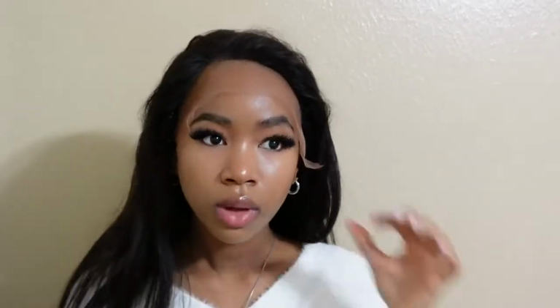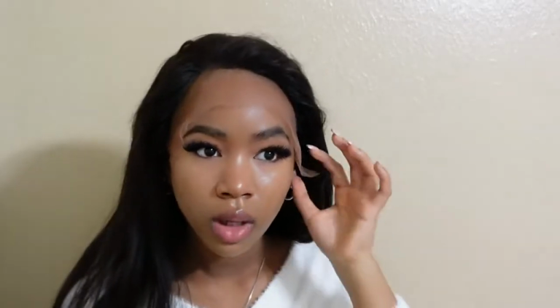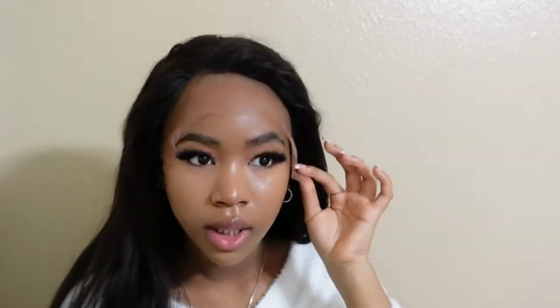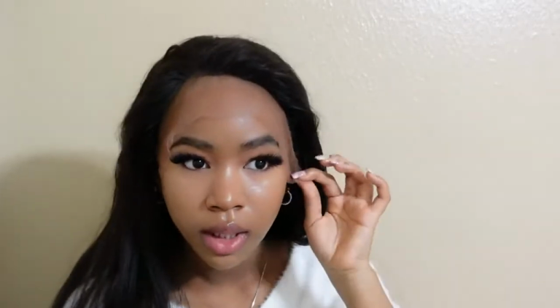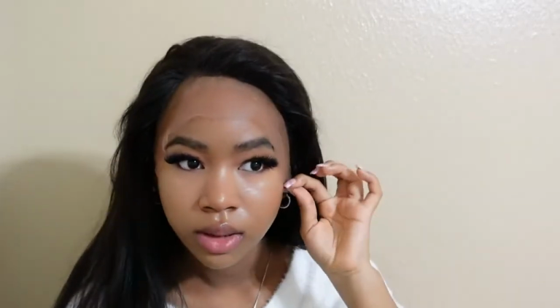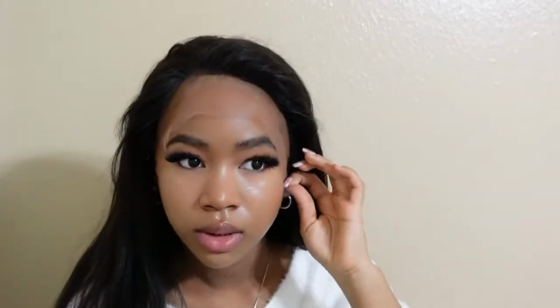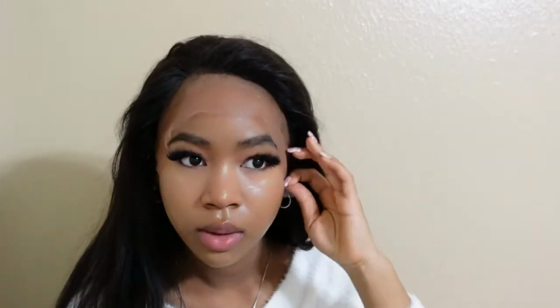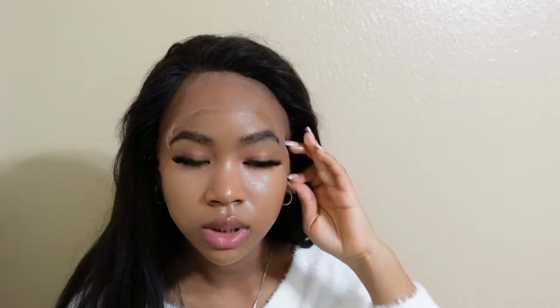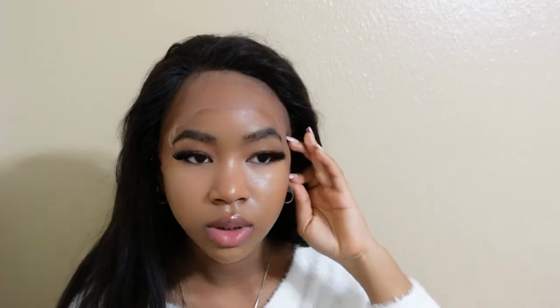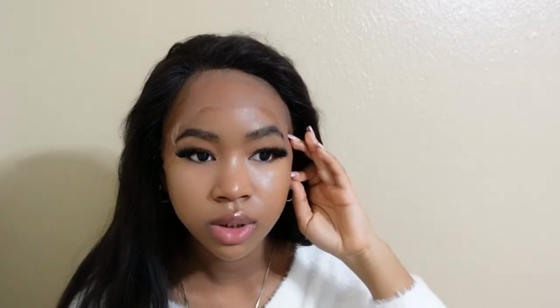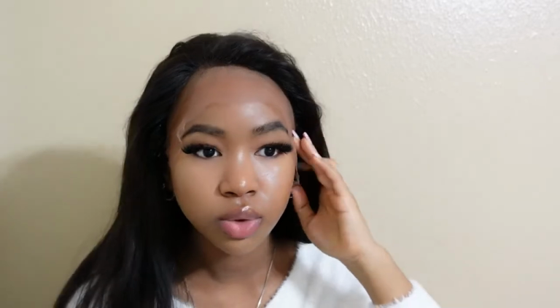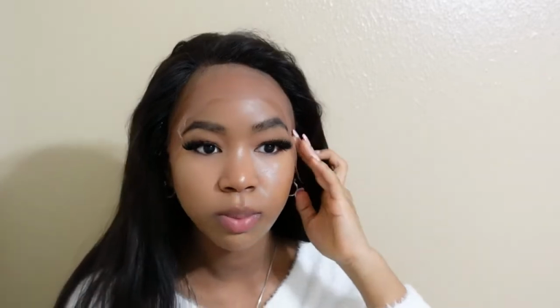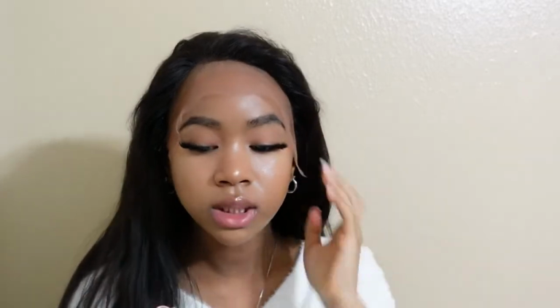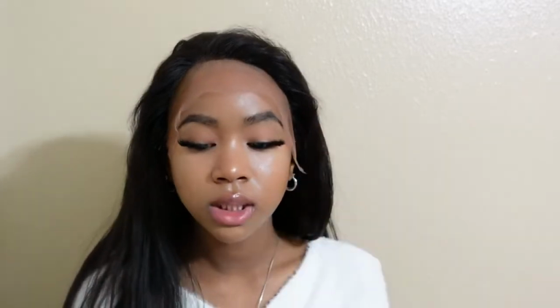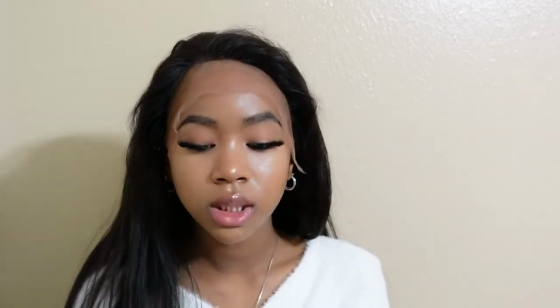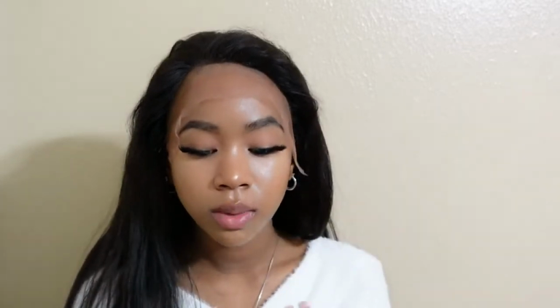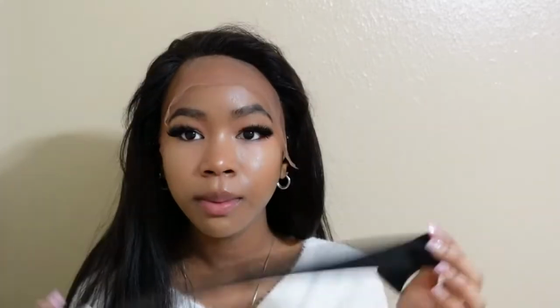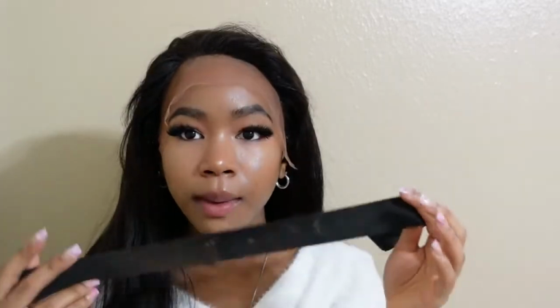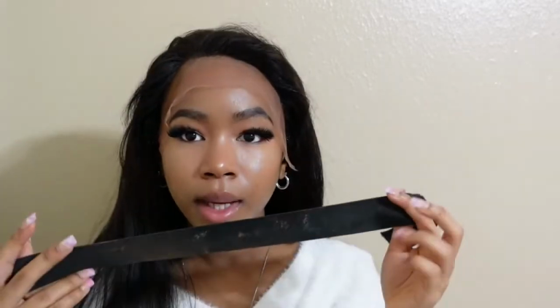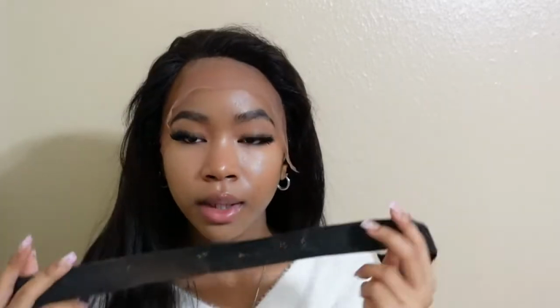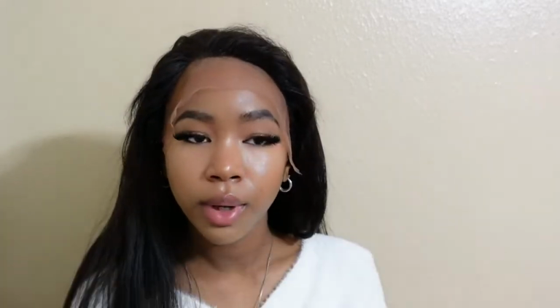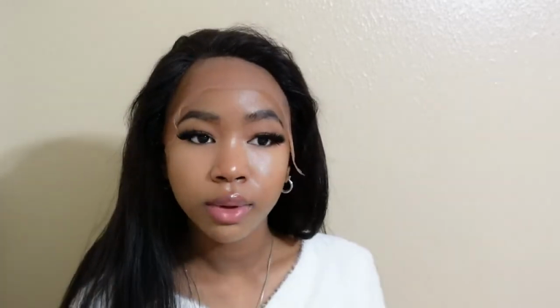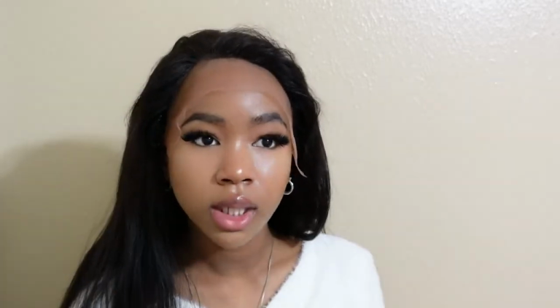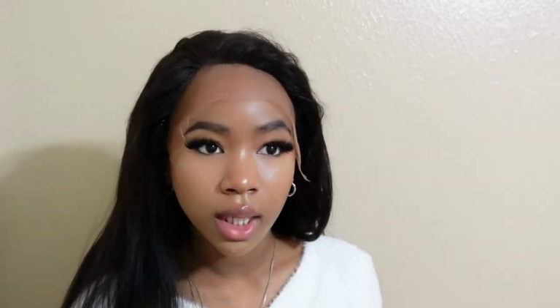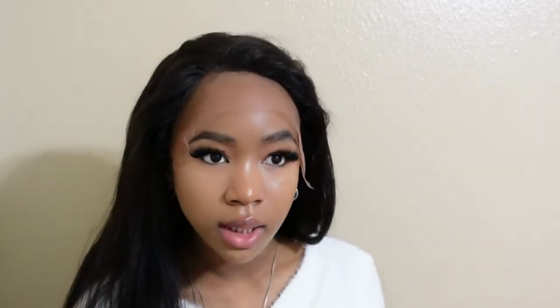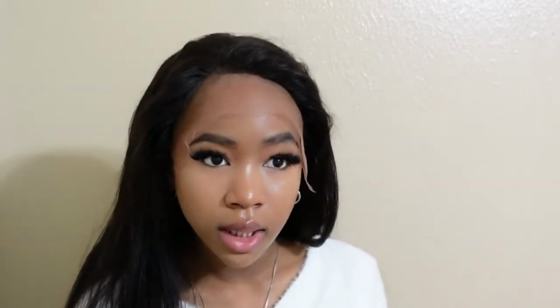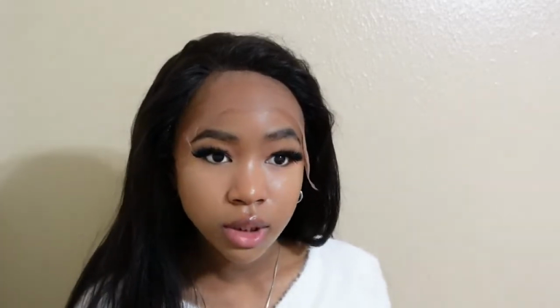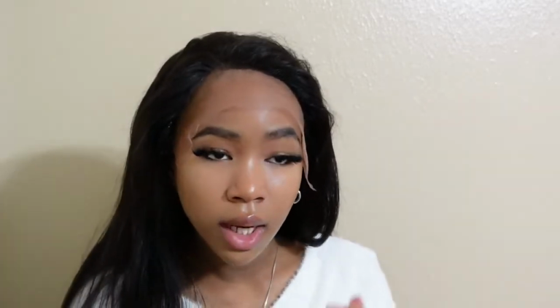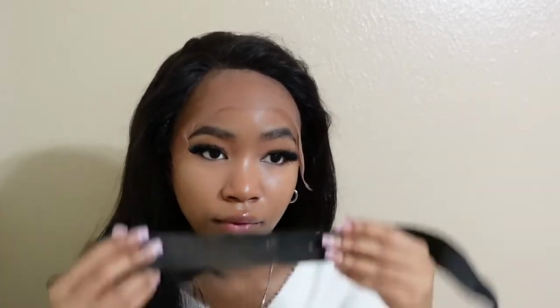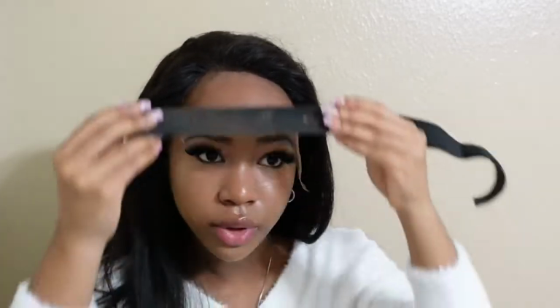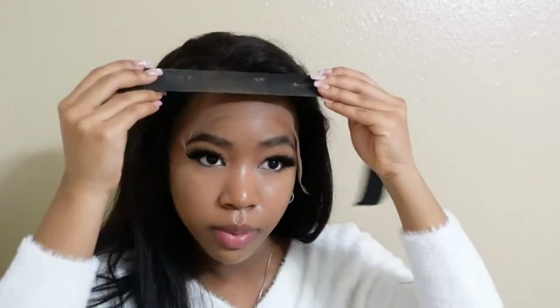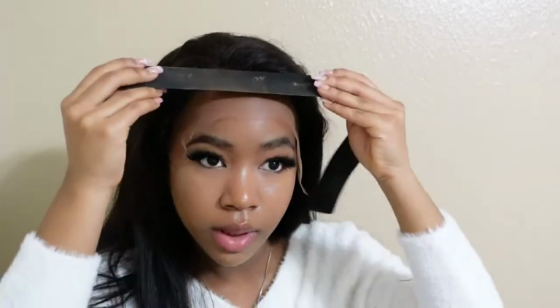Now I'm just going to put my band around it and let it dry for a little bit.